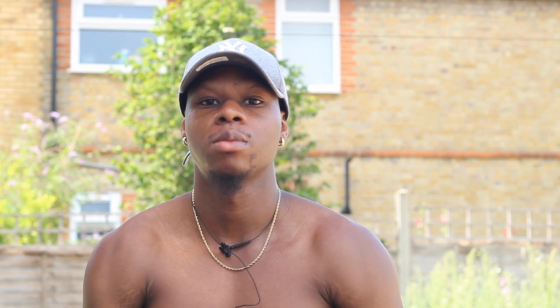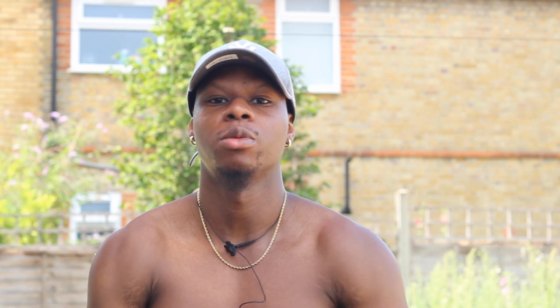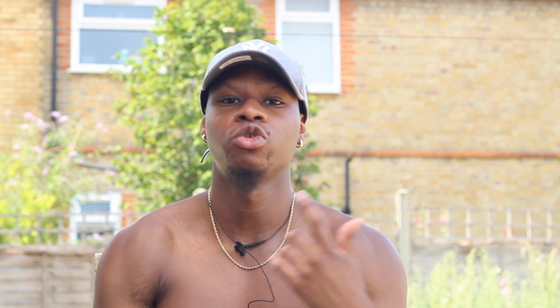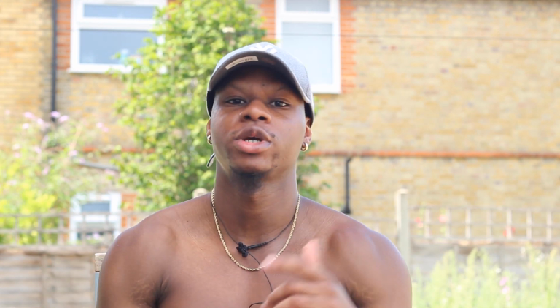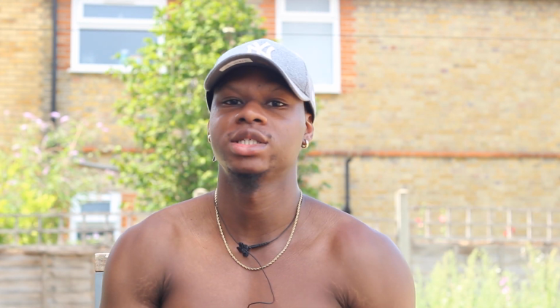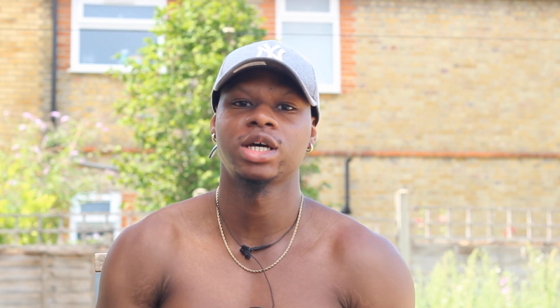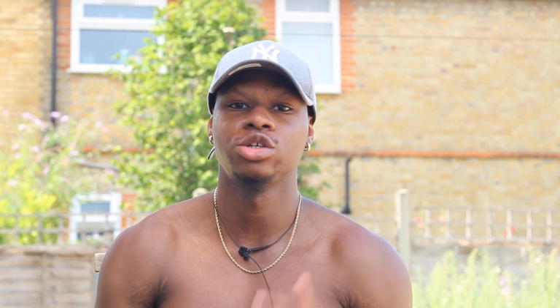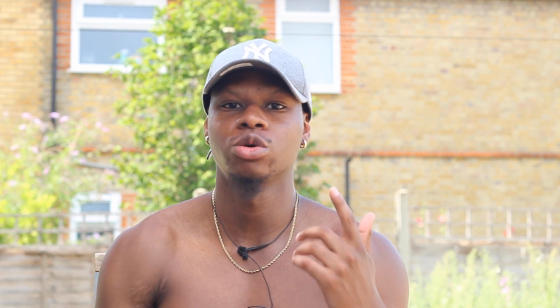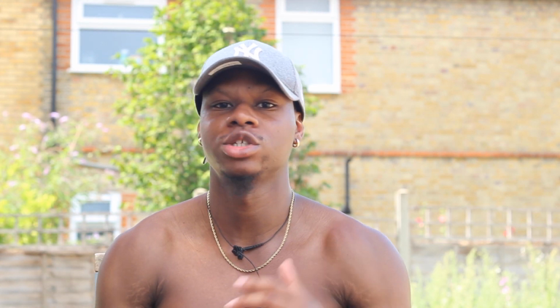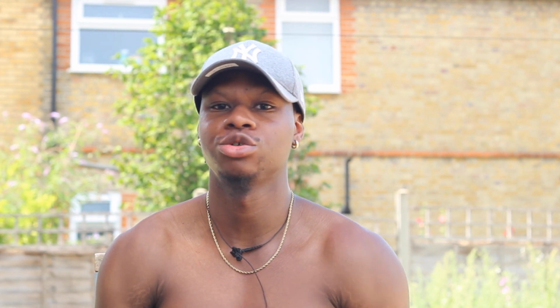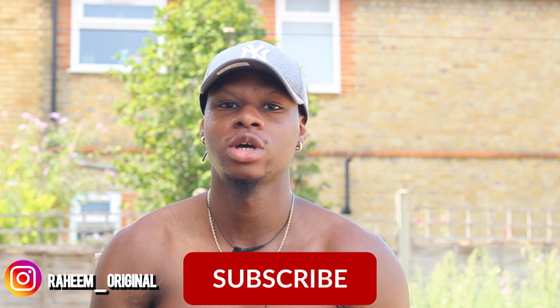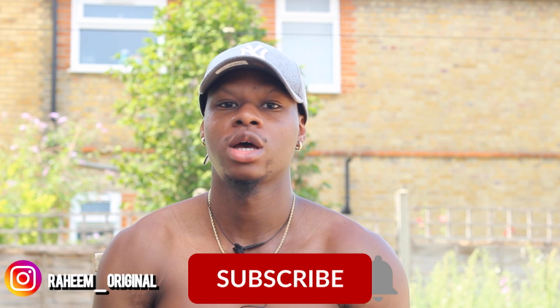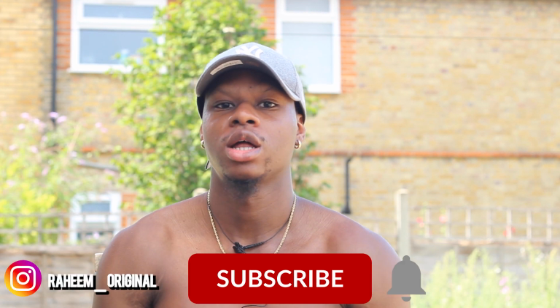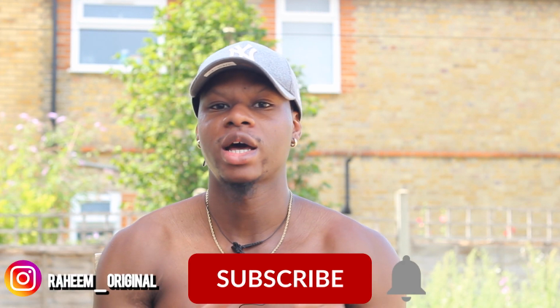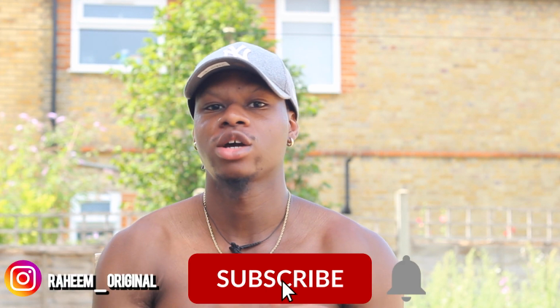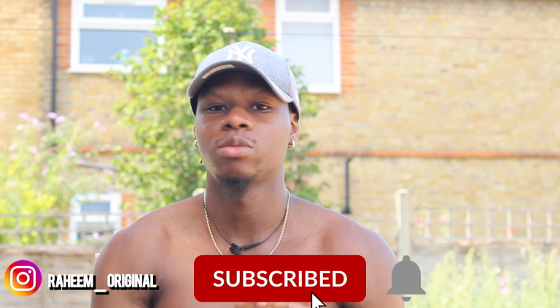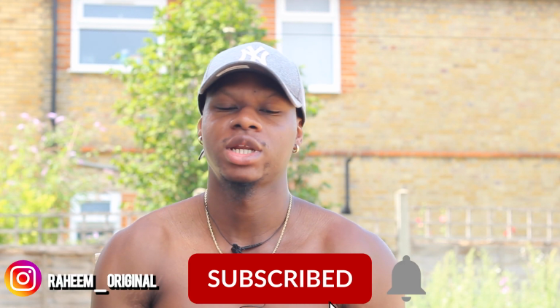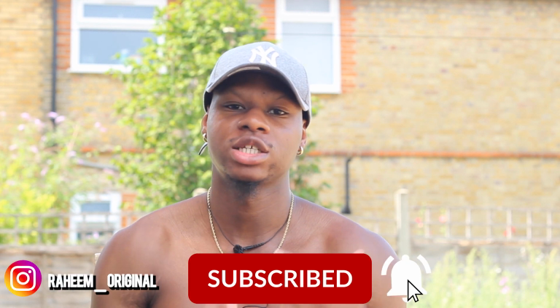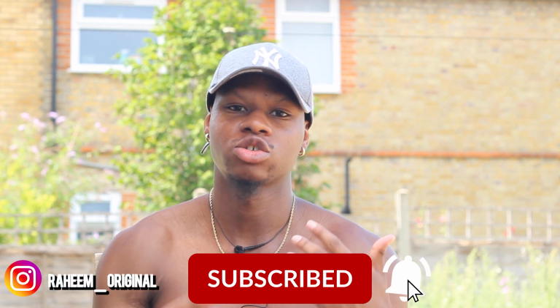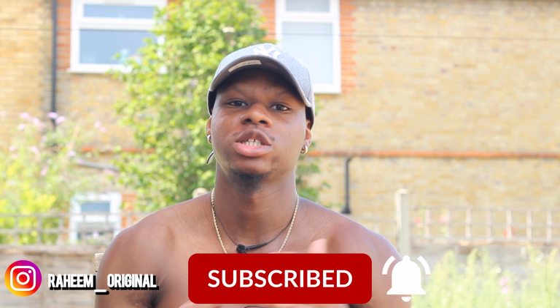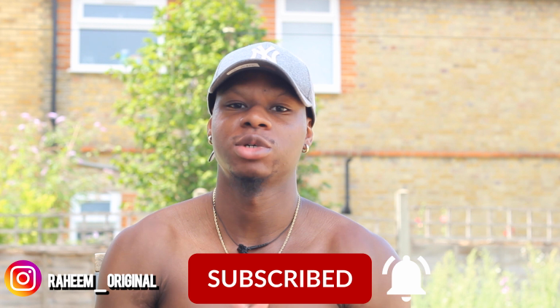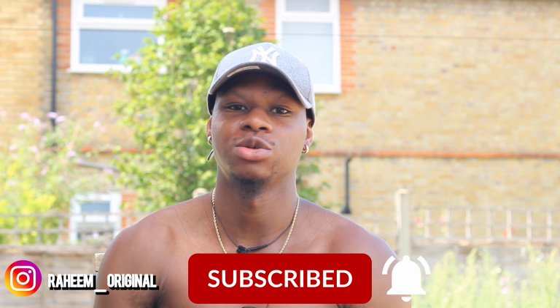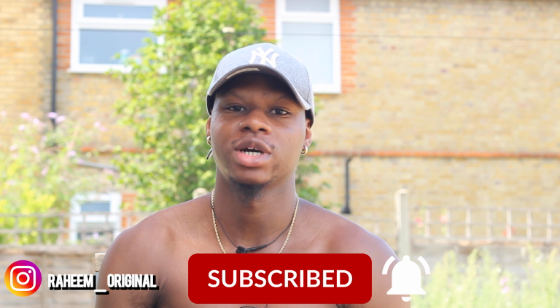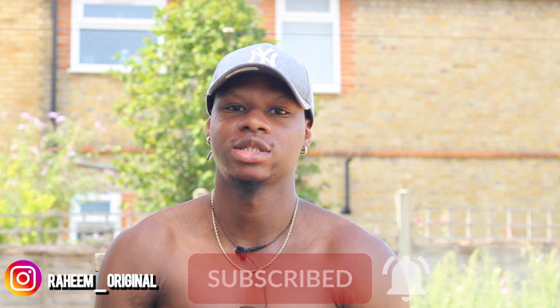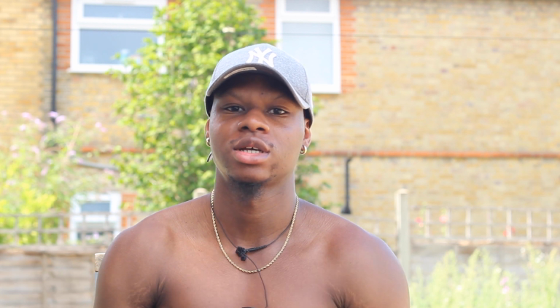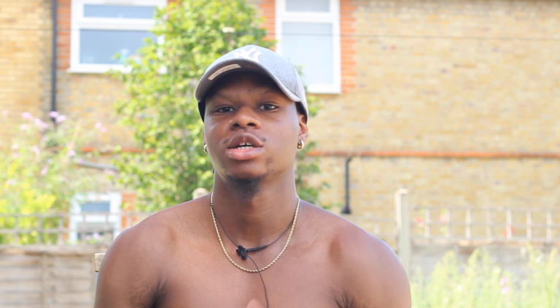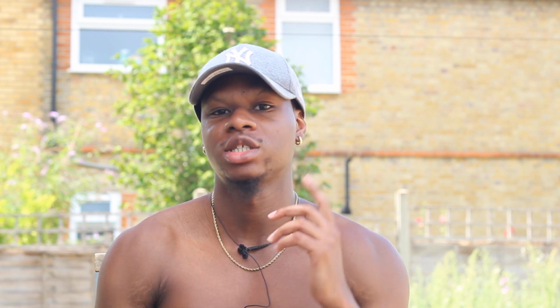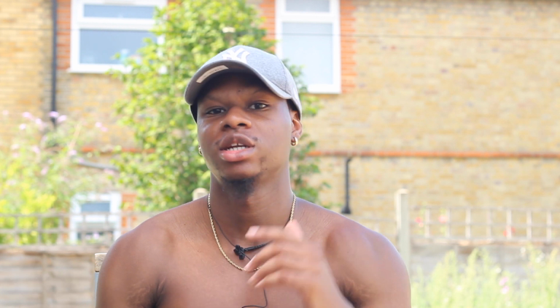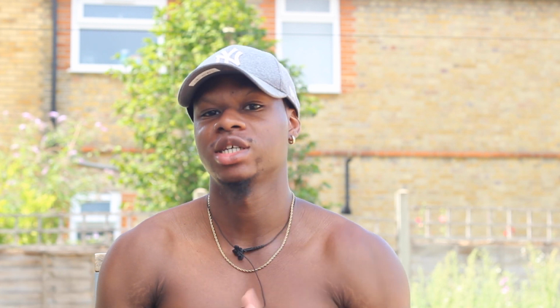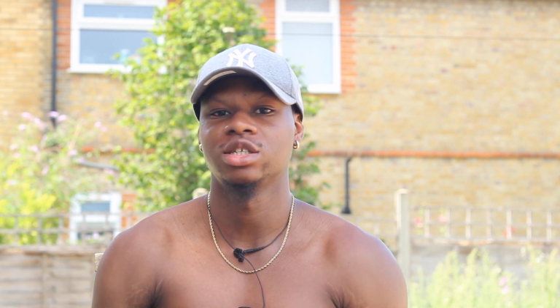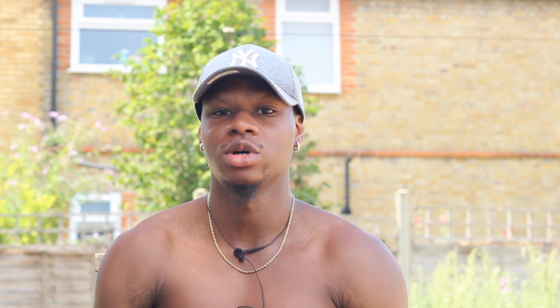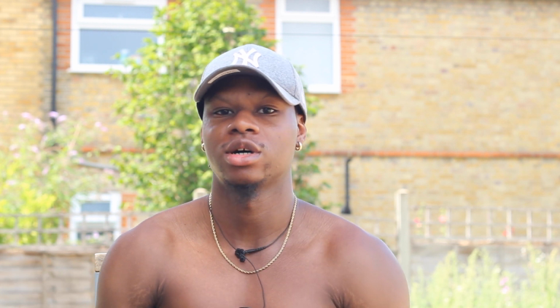But before we get into that, you know what to do — like, comment and subscribe to my channel guys. So now let's get into the workout.